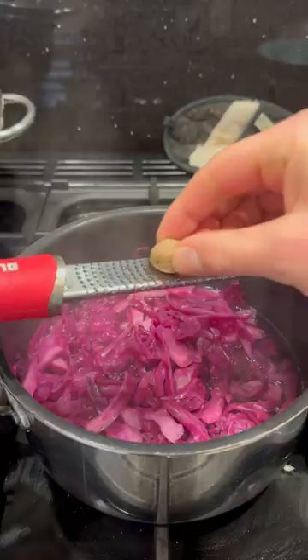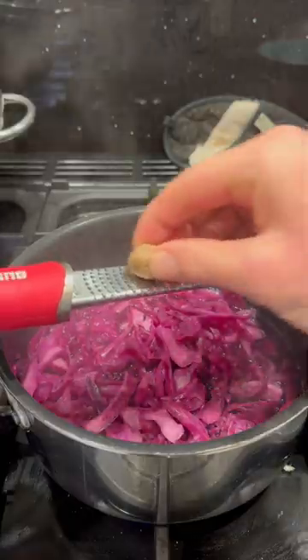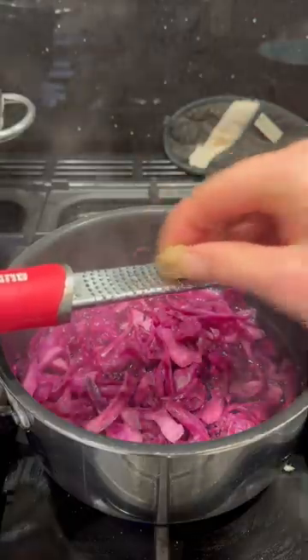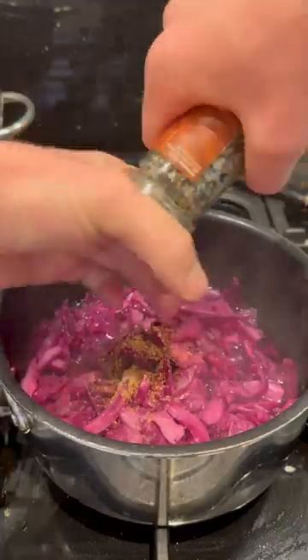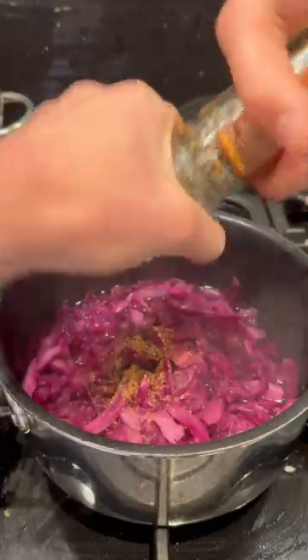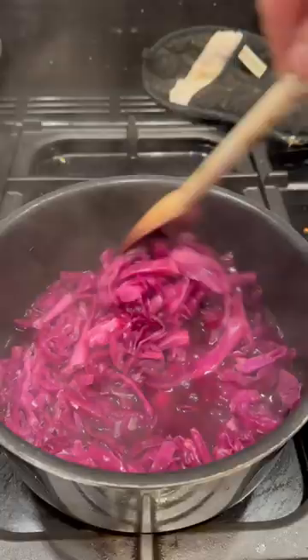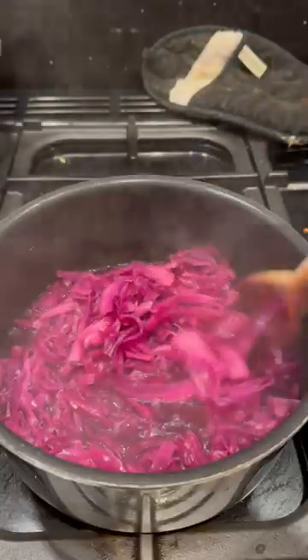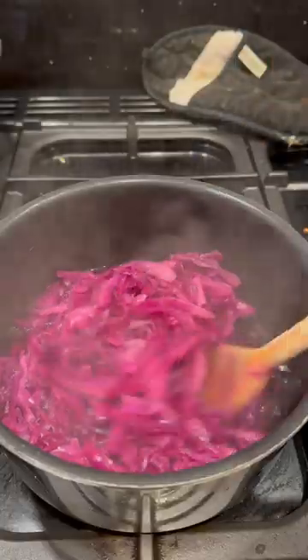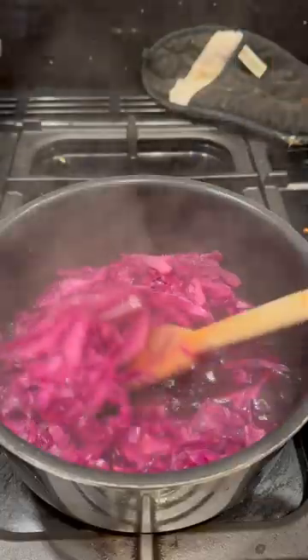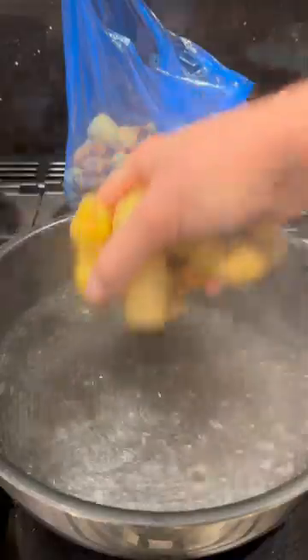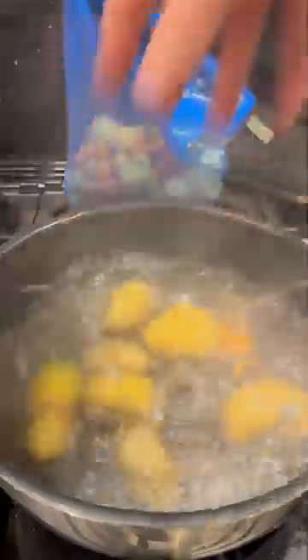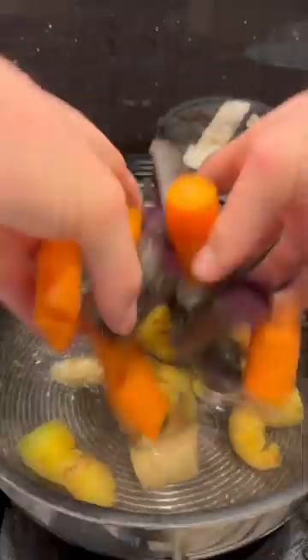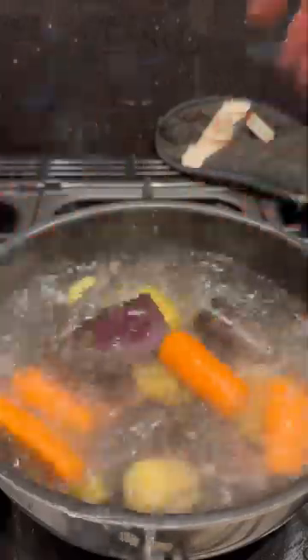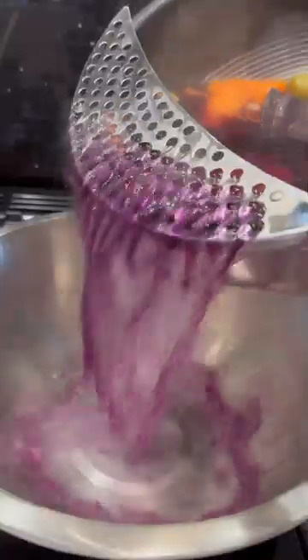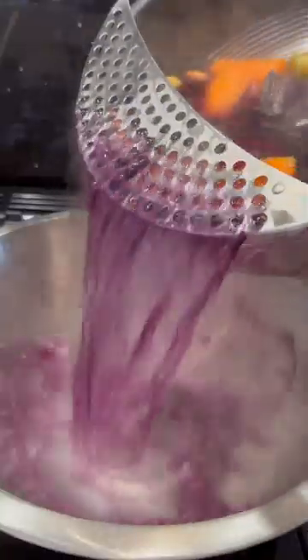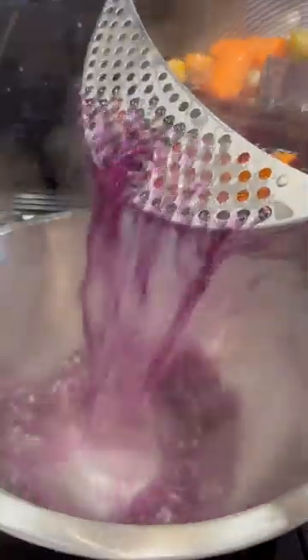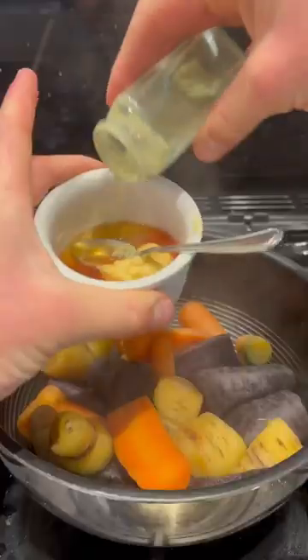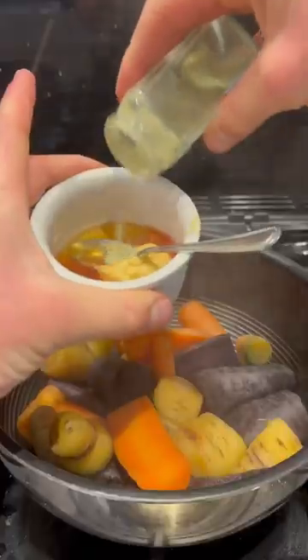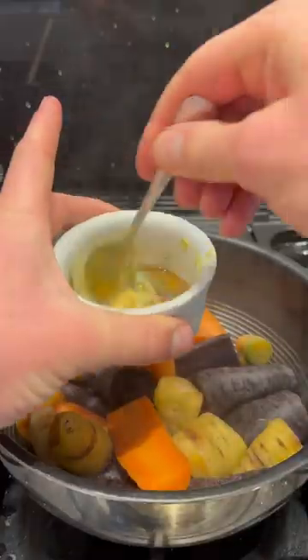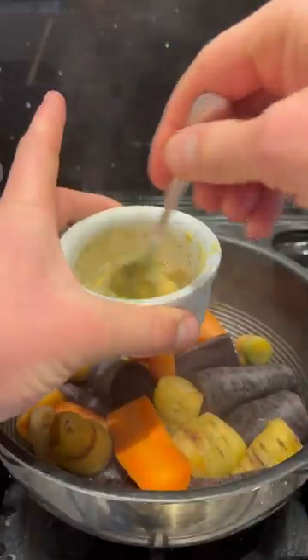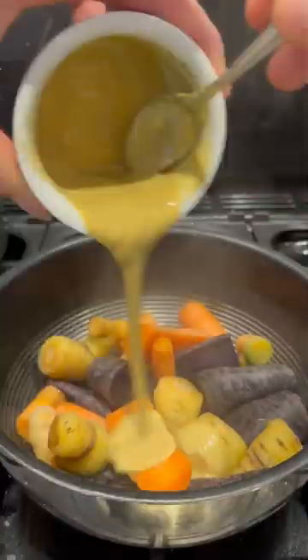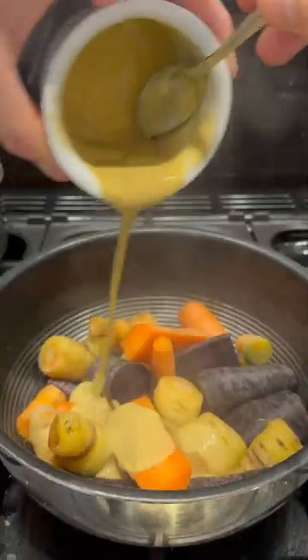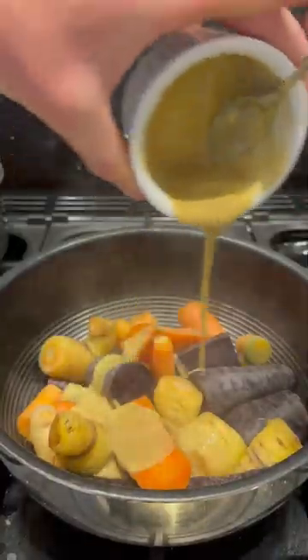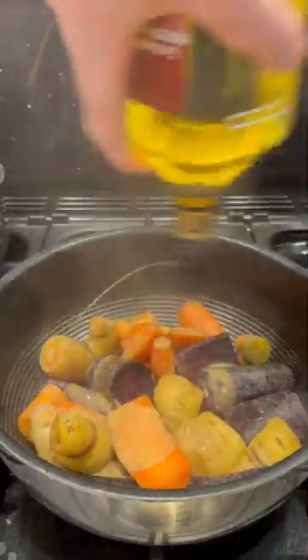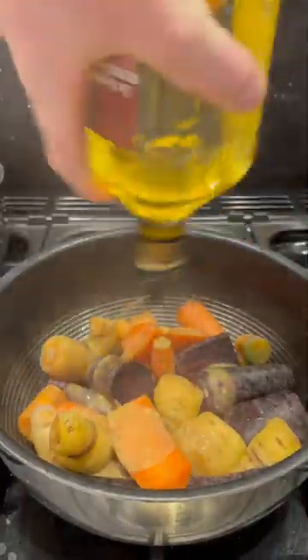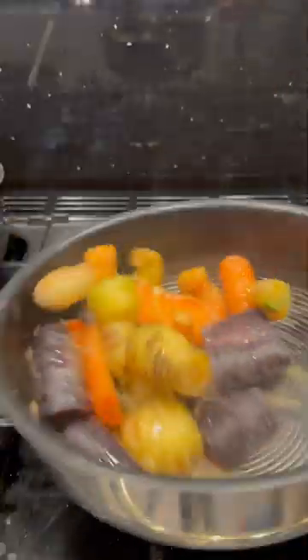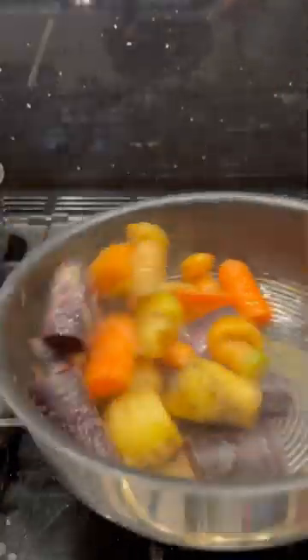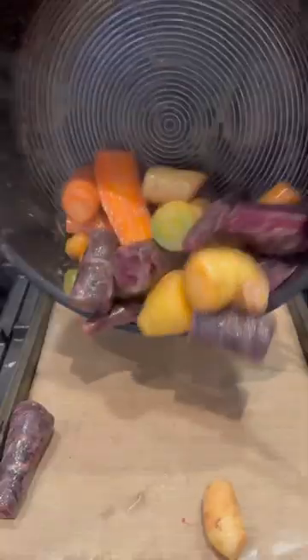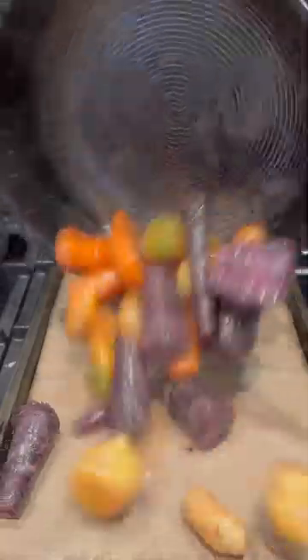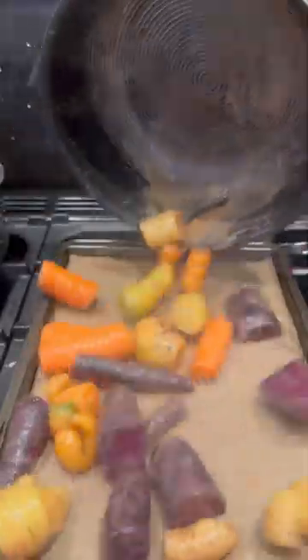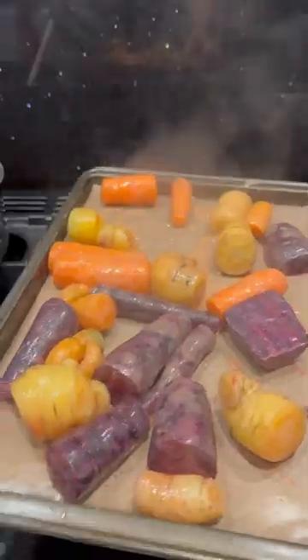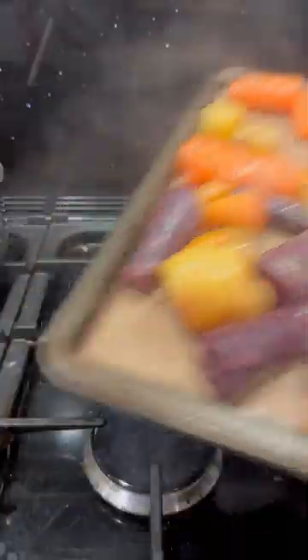I'll grate and crack into my stewed red cabbage, then parboil and drain my carrots and add in a honey mustard glaze, then onto my tray and bake.